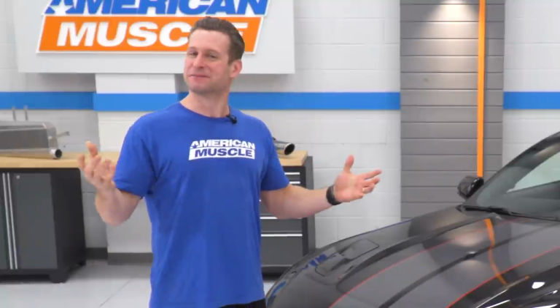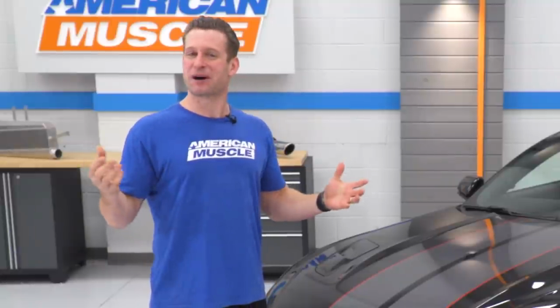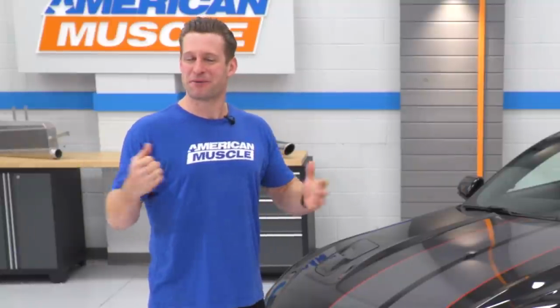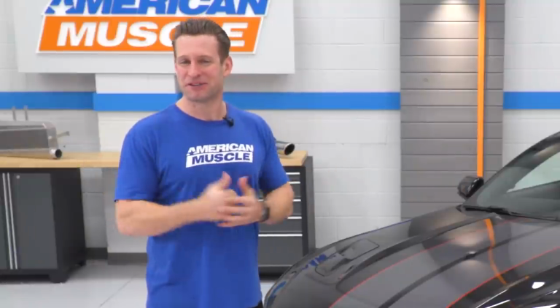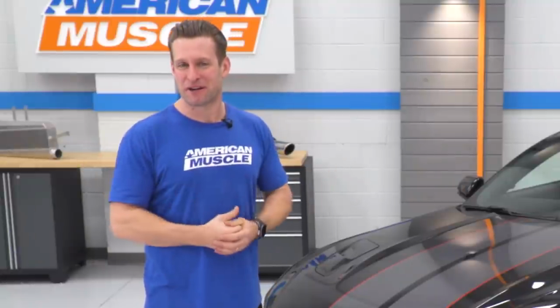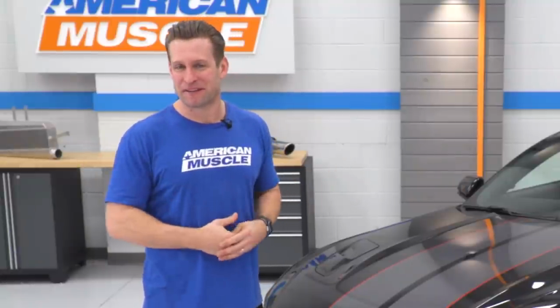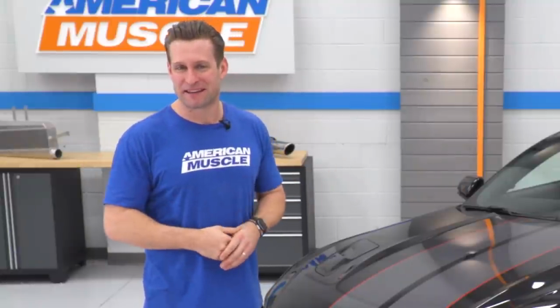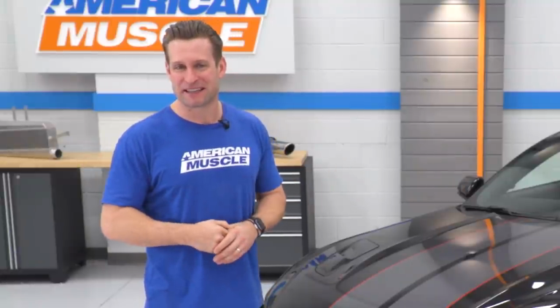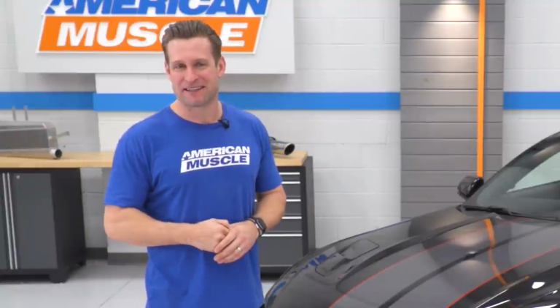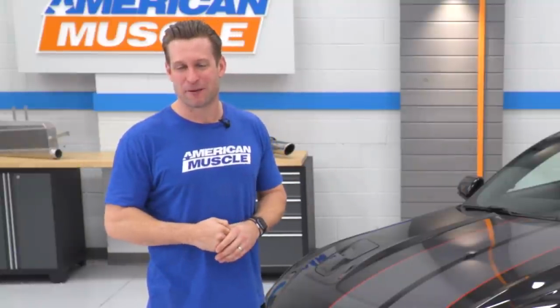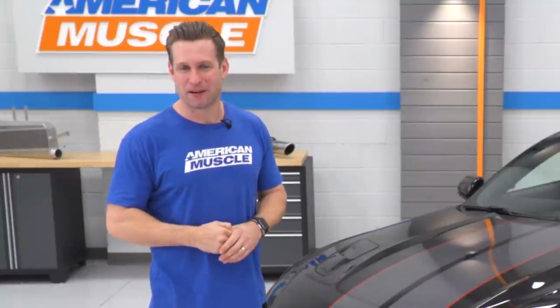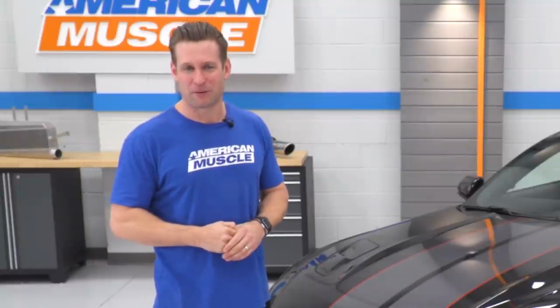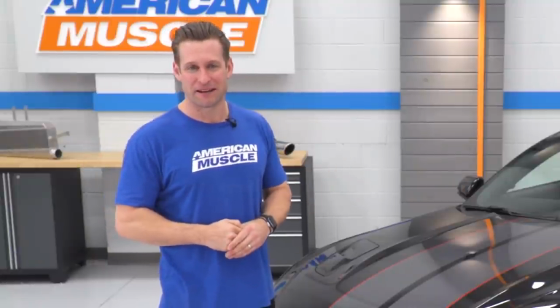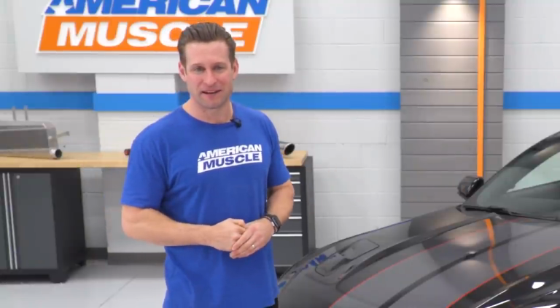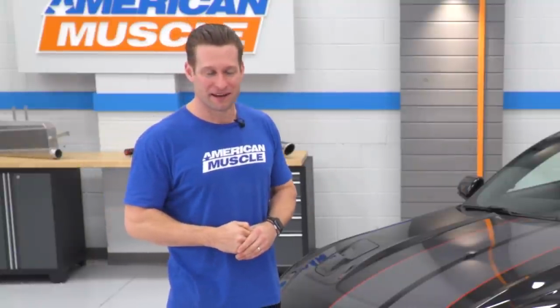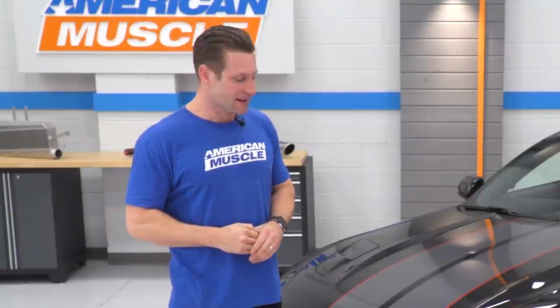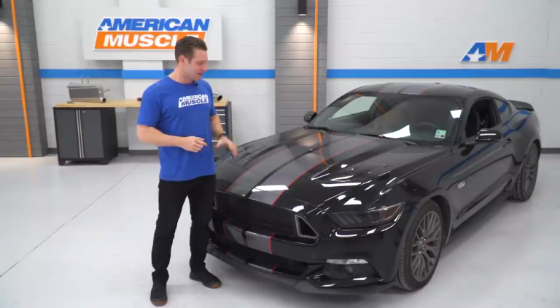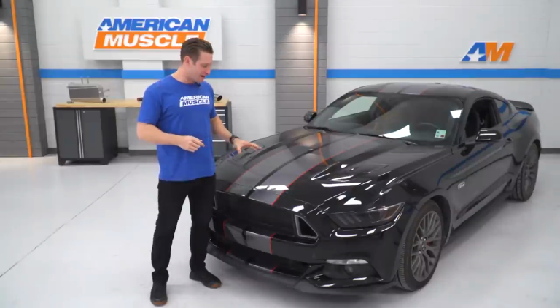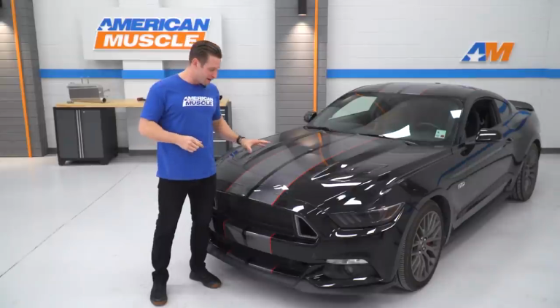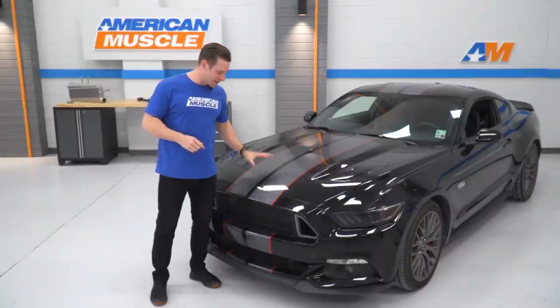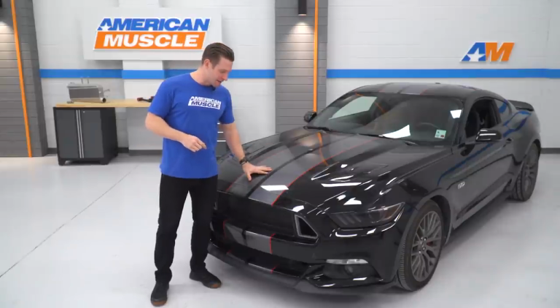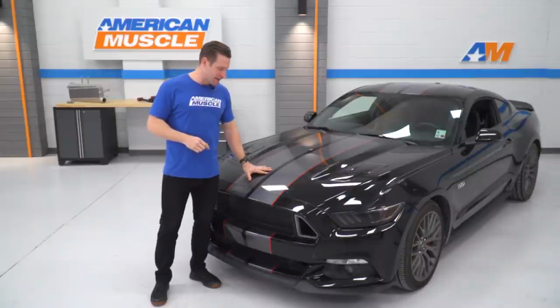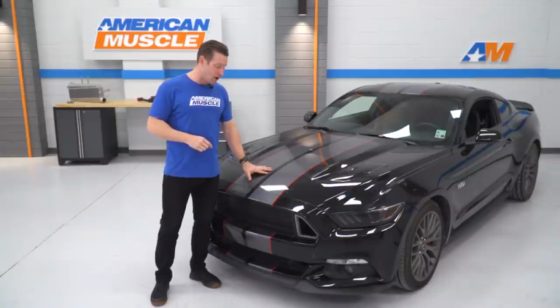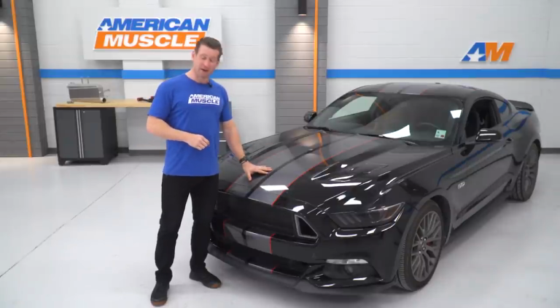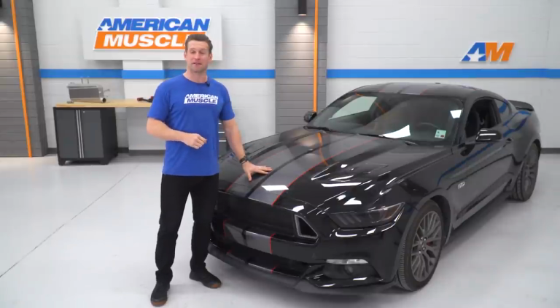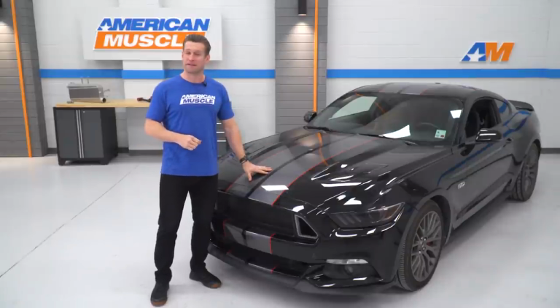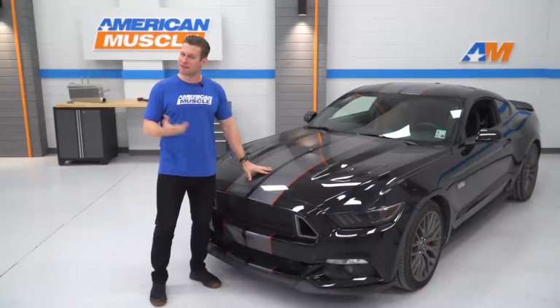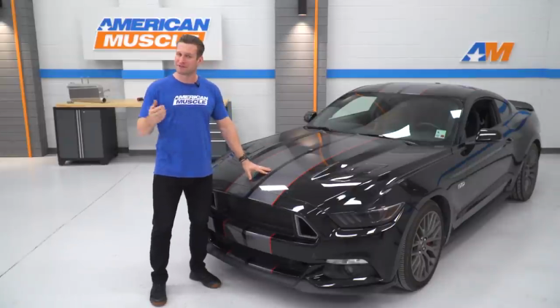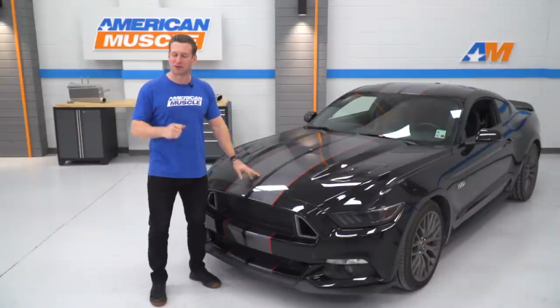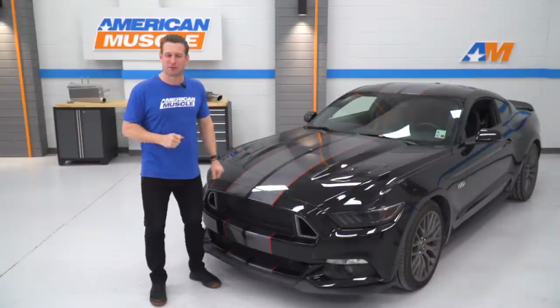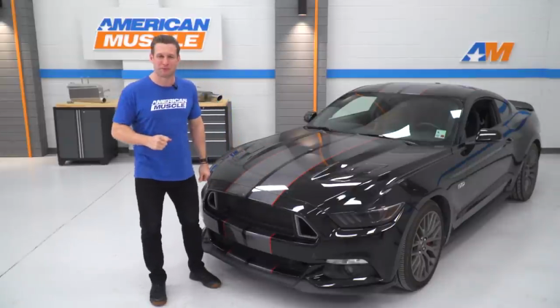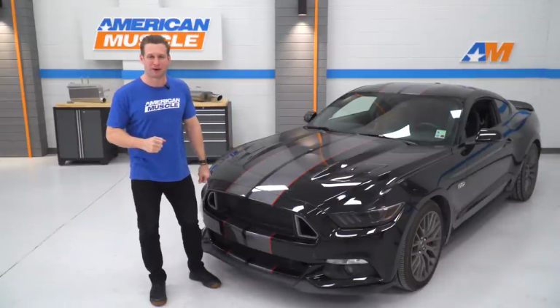Subscribe to our channel if you dig this content. We love bringing it to you. But for now, let's get this thing onto the lift and start ripping her apart.